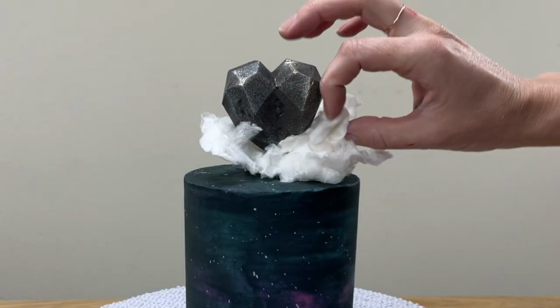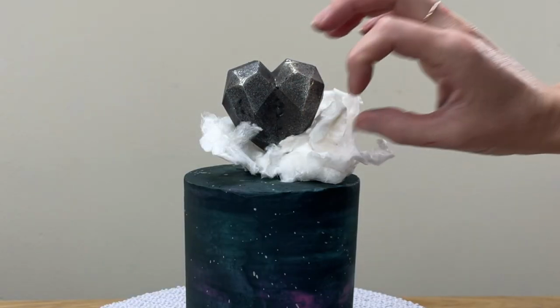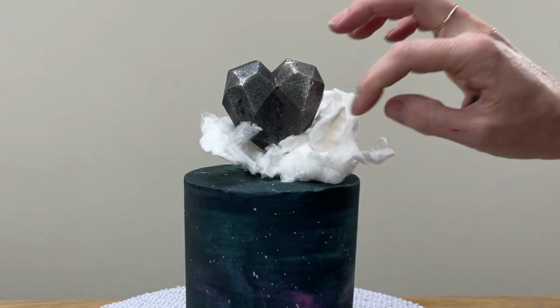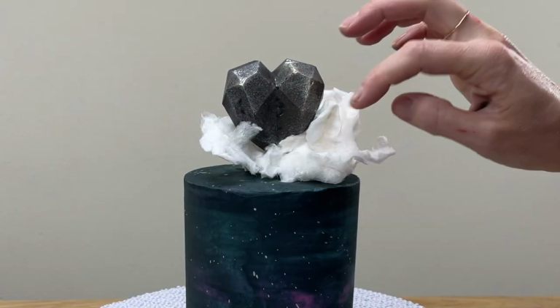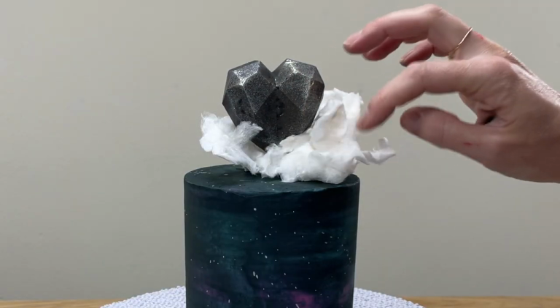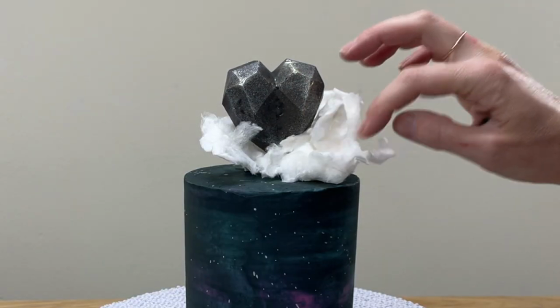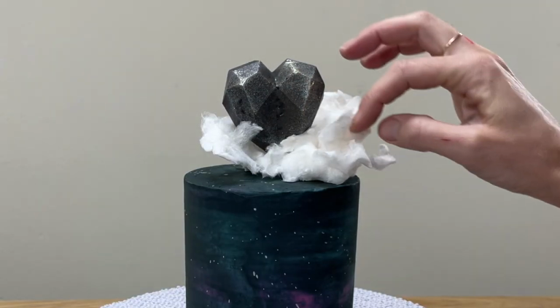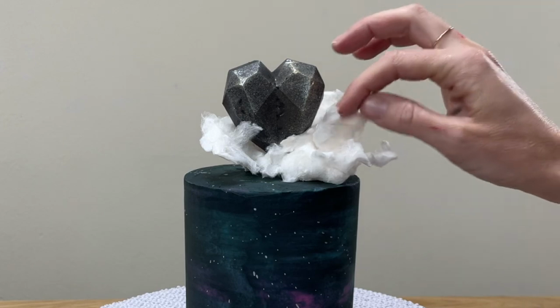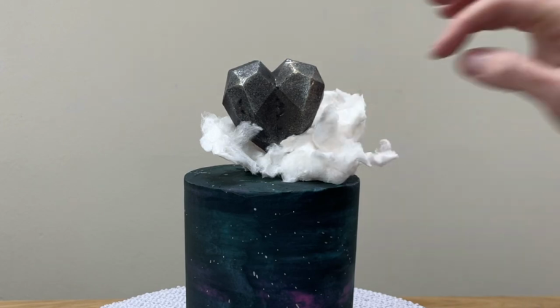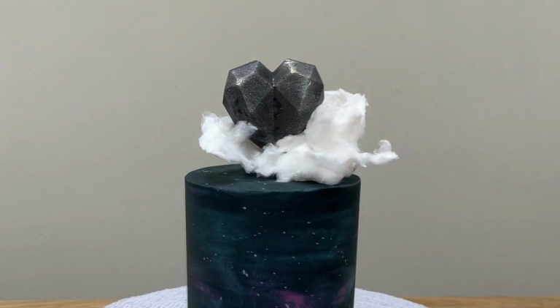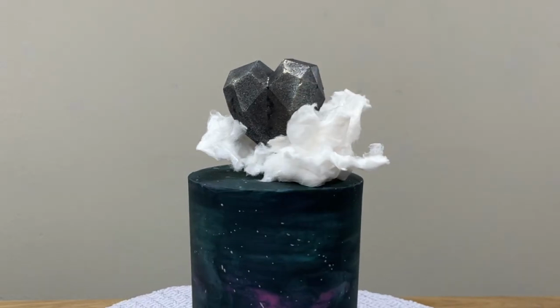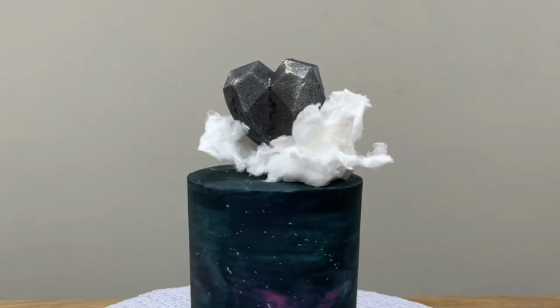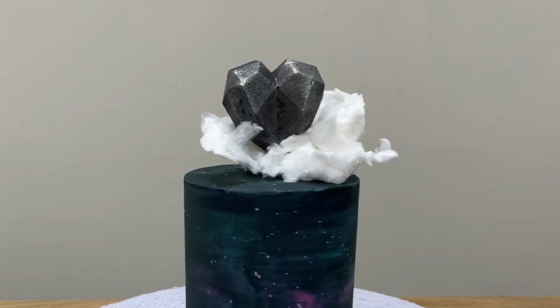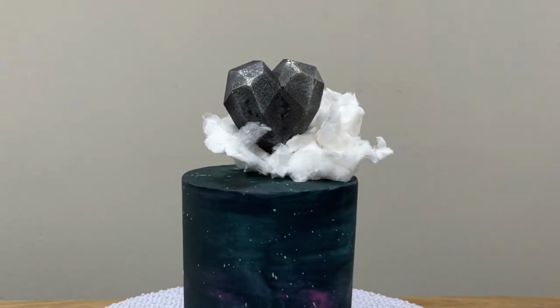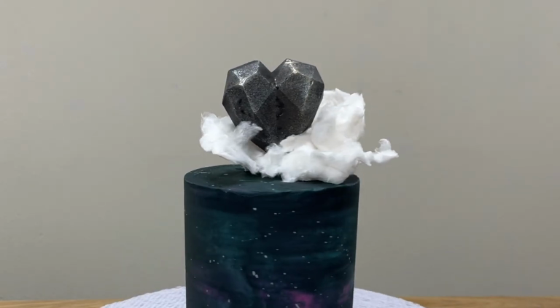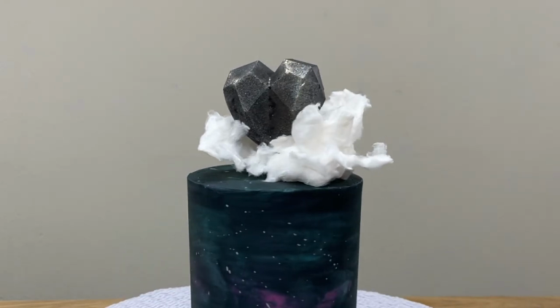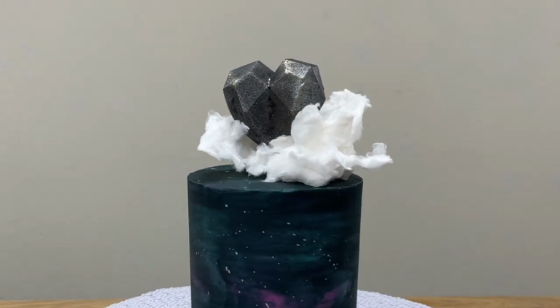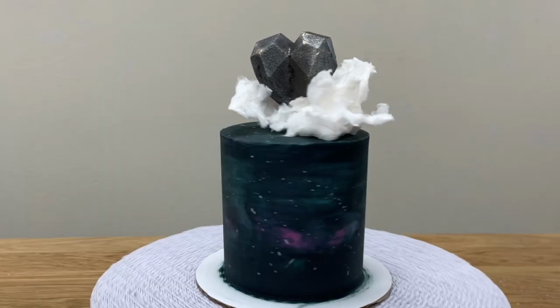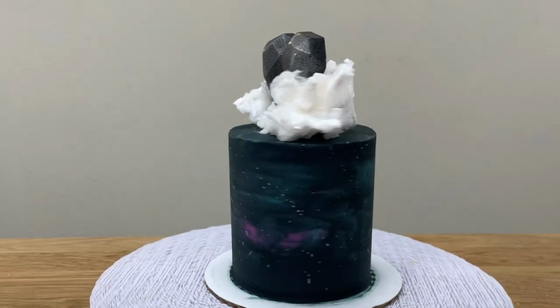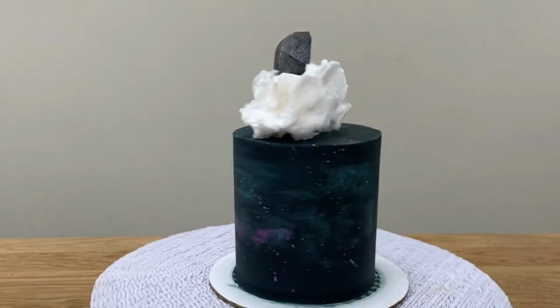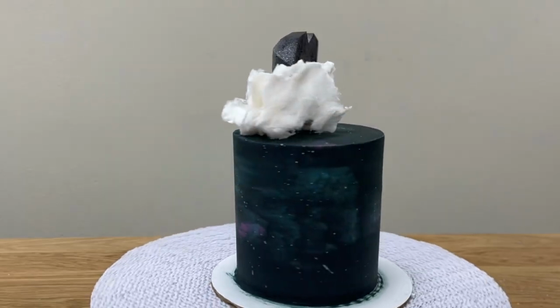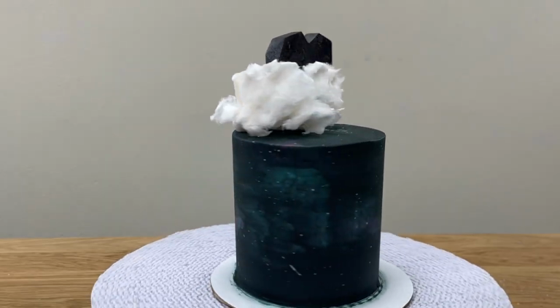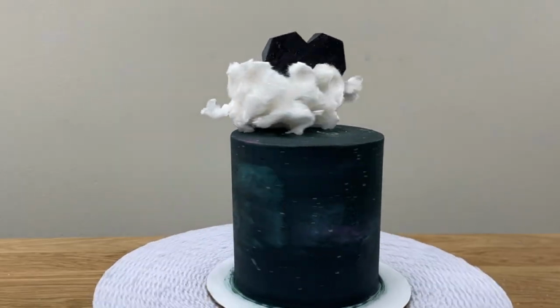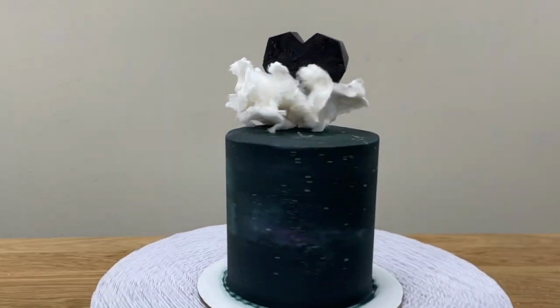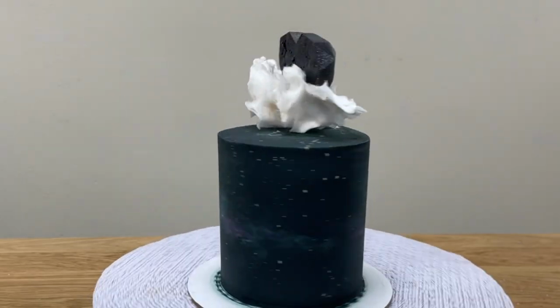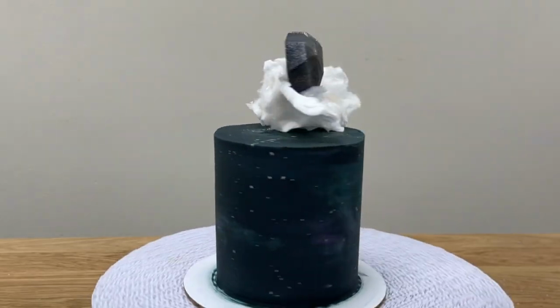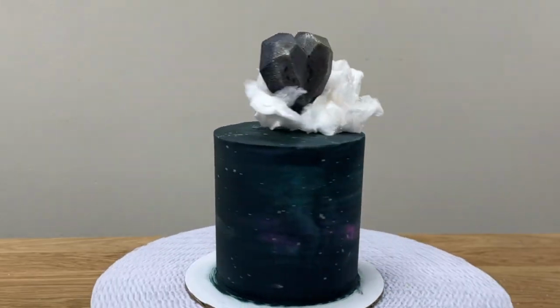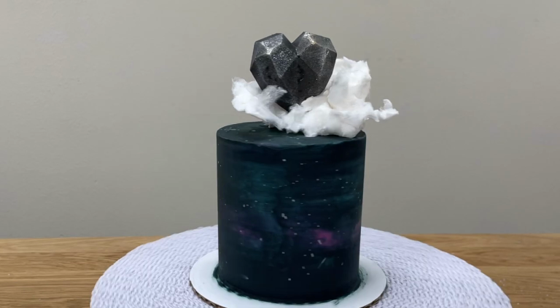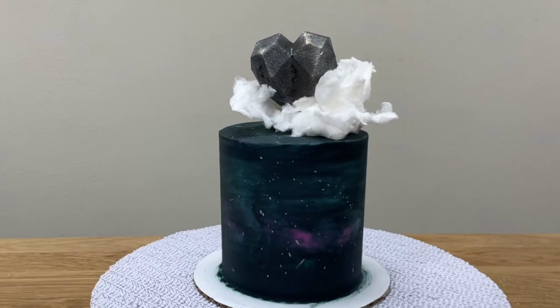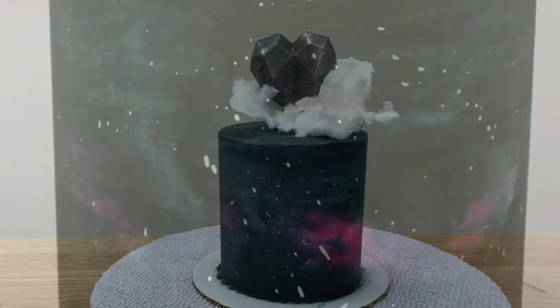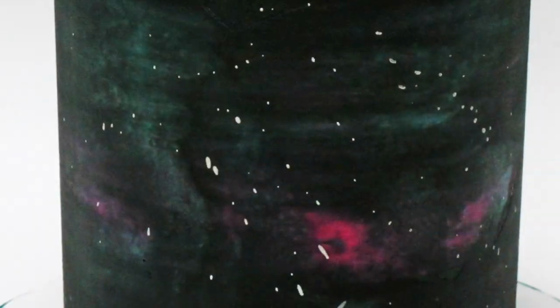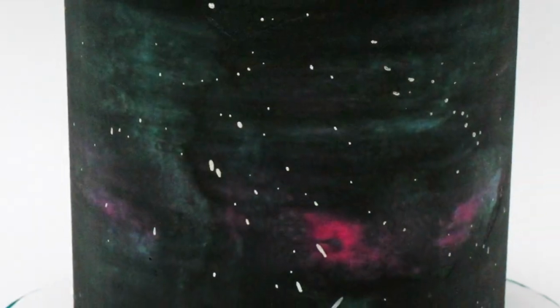Rearrange it by pinching and pulling it apart to make it fluffier — and there it is! A stunning galaxy cake with a gravity-defying cake topper!